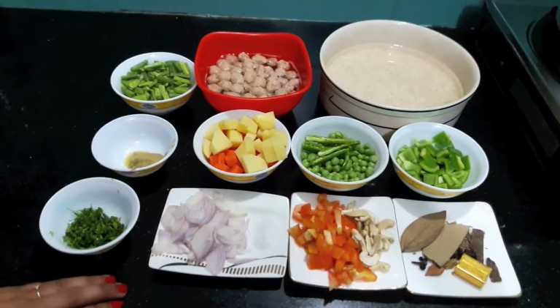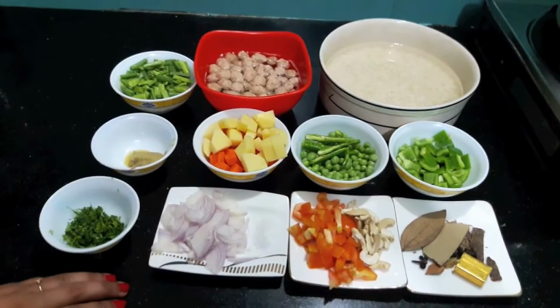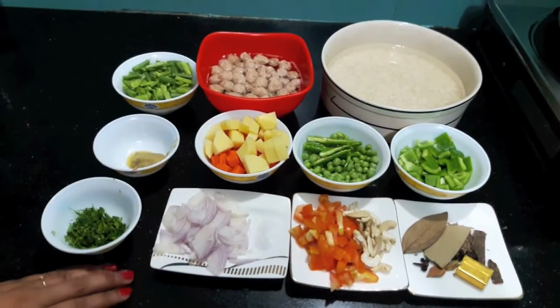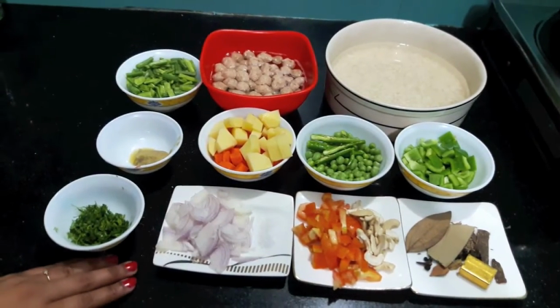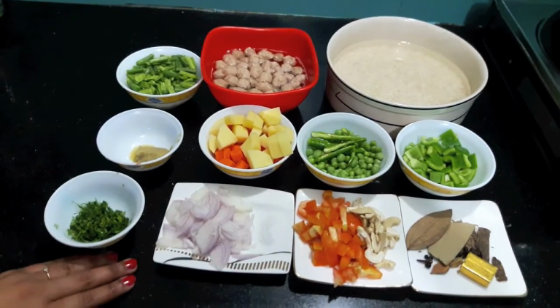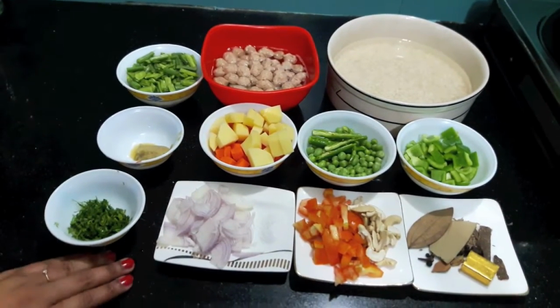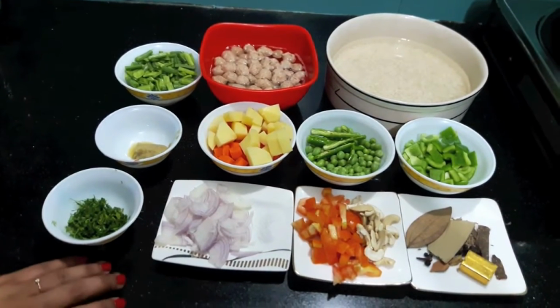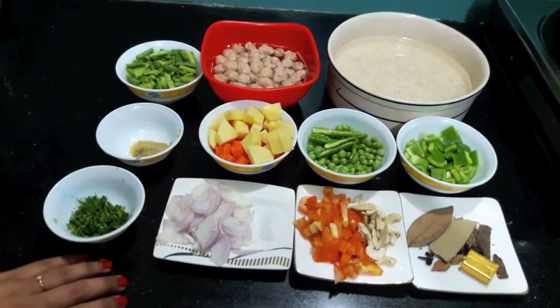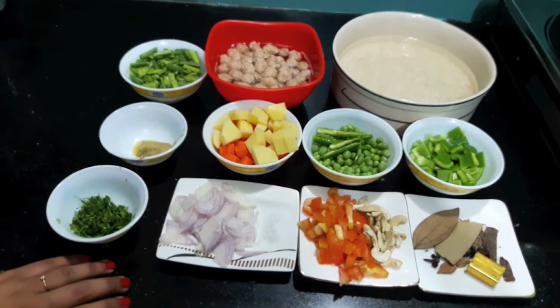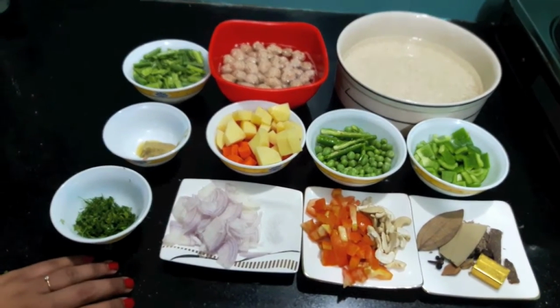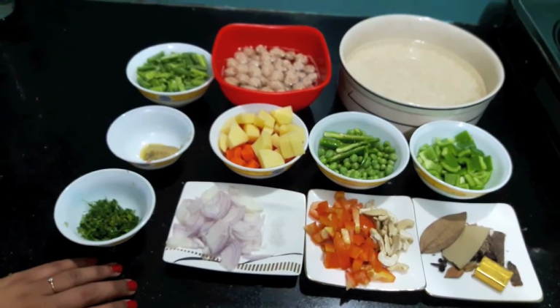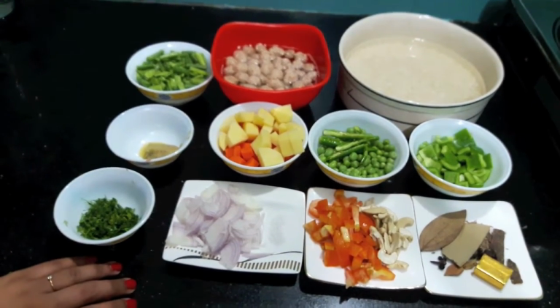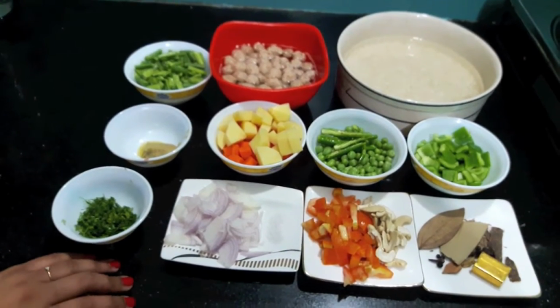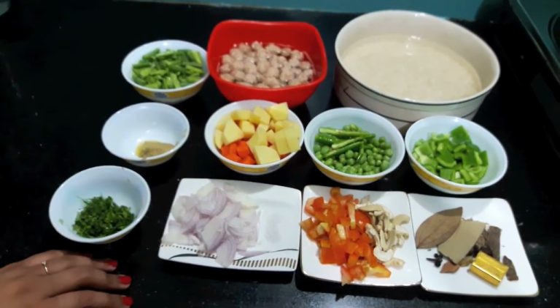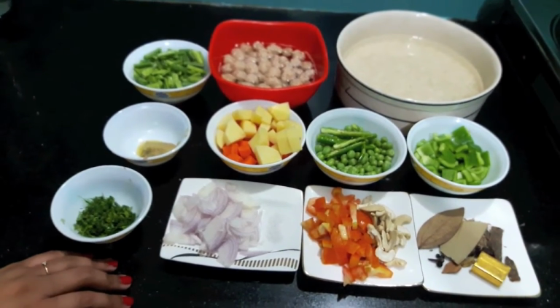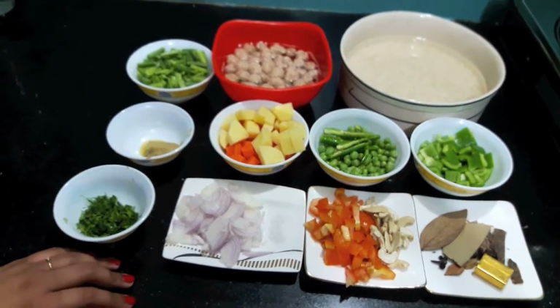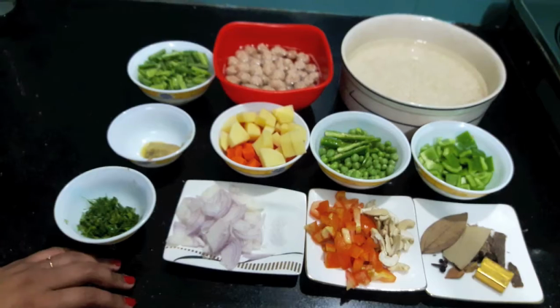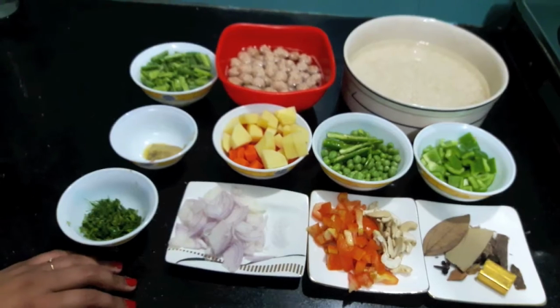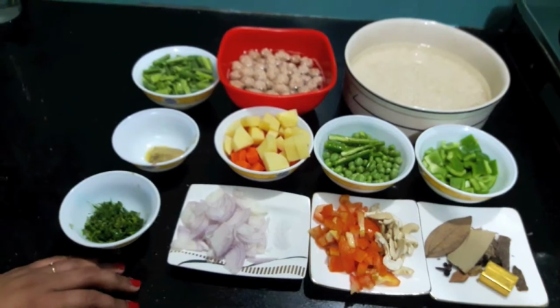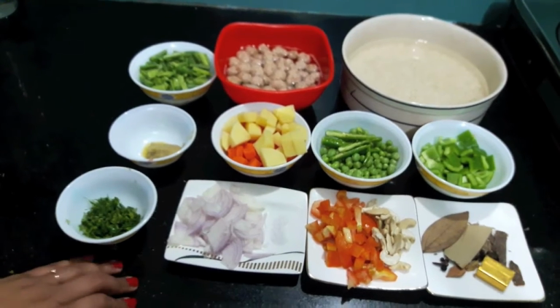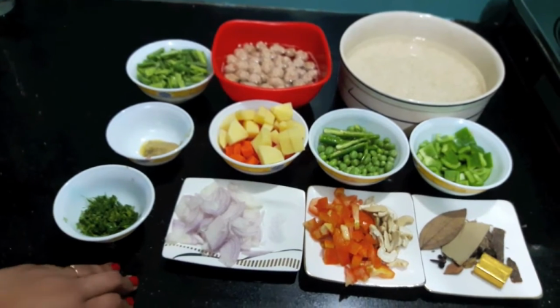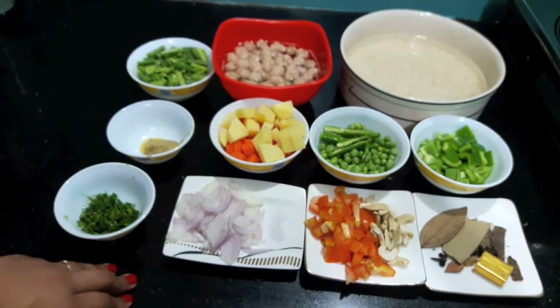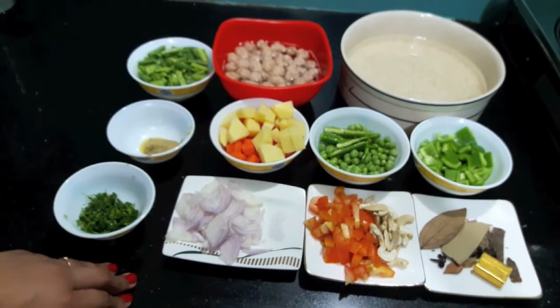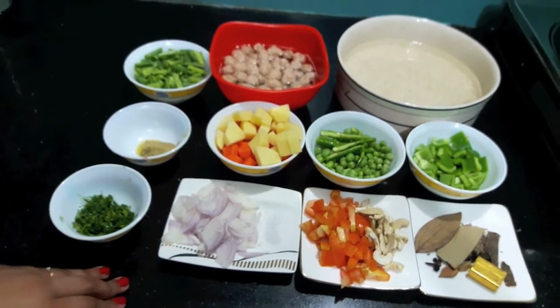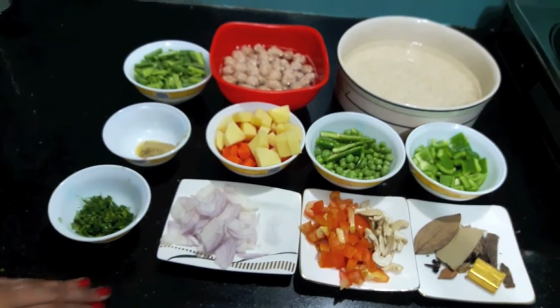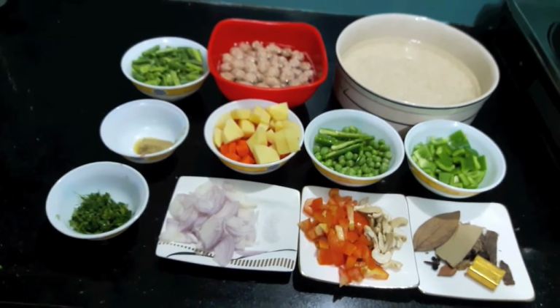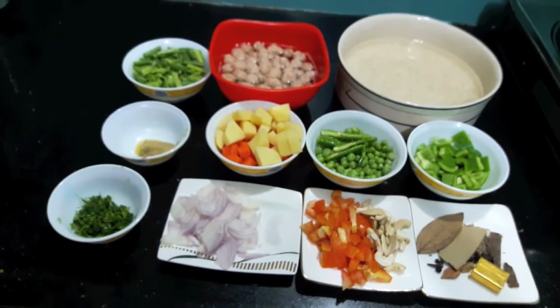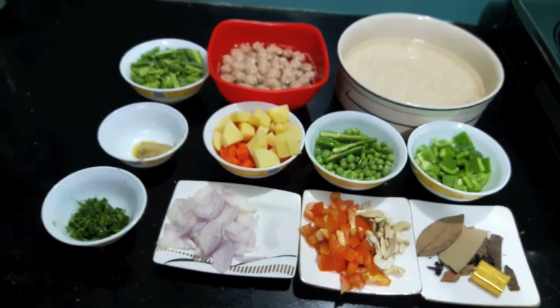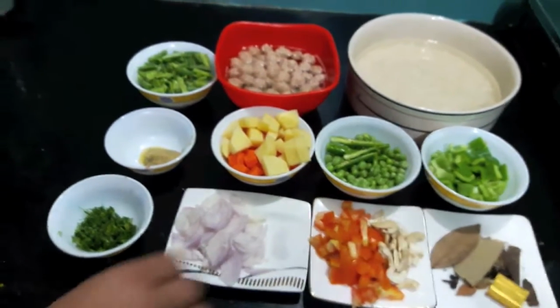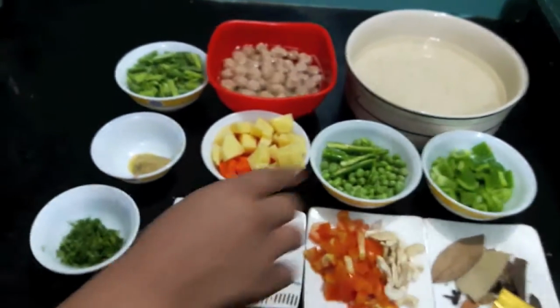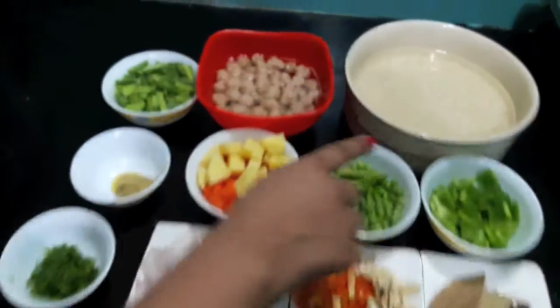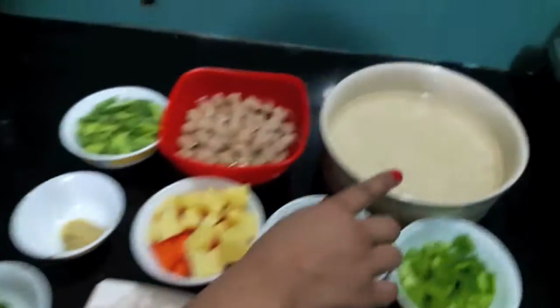Hello and welcome back to my channel Shiba's Kitchen. Today I am going to show you how to make vegetable pilaf. So let's start.